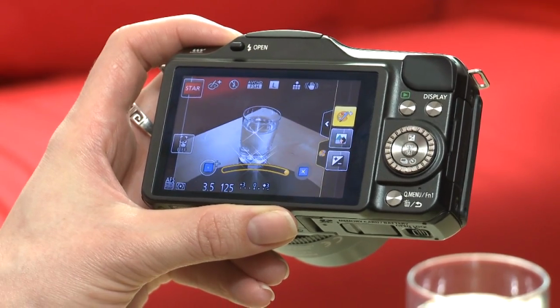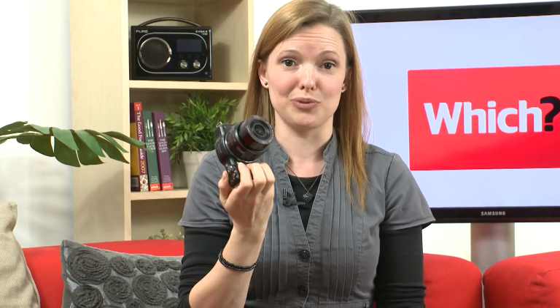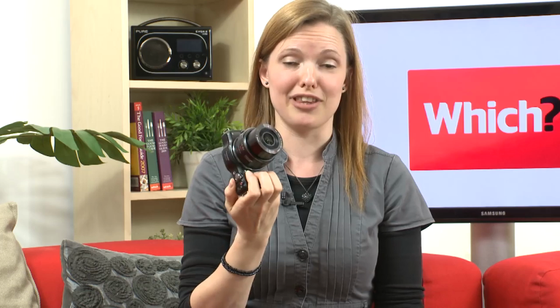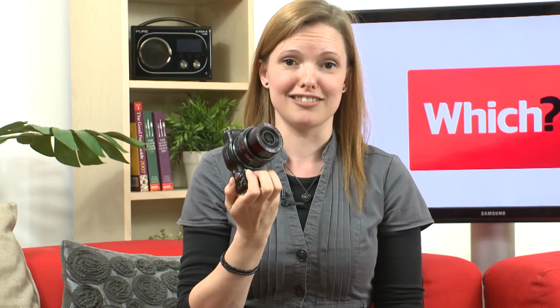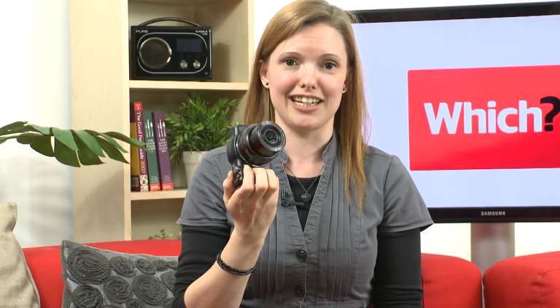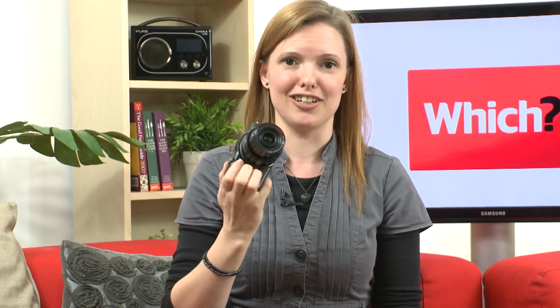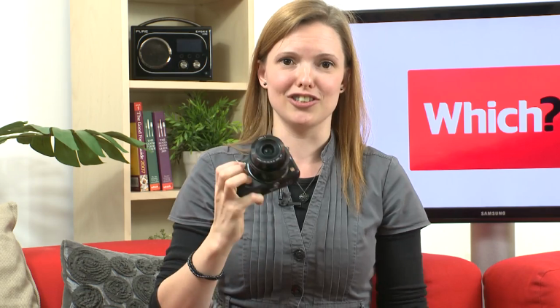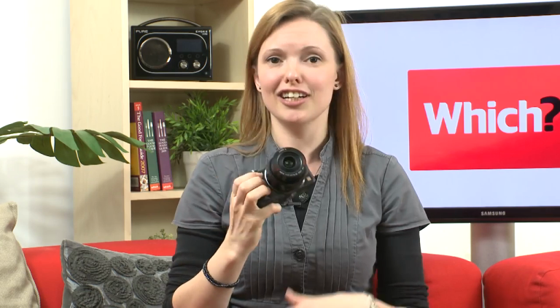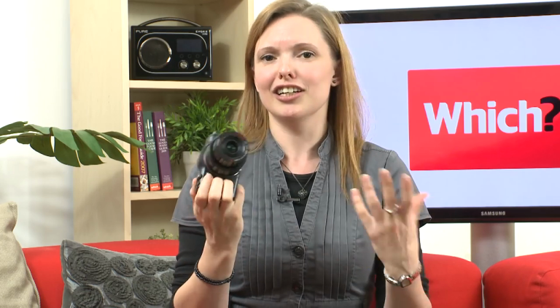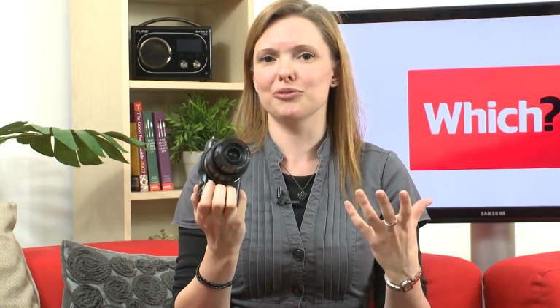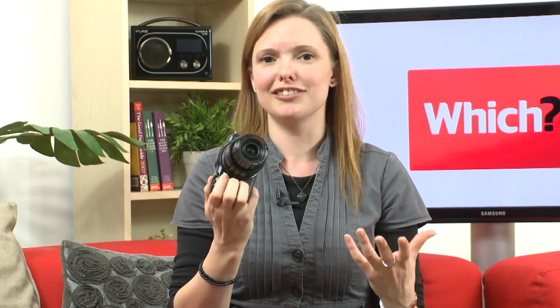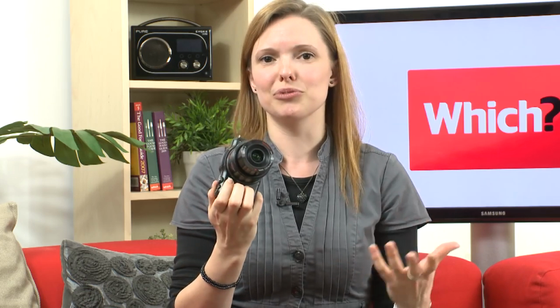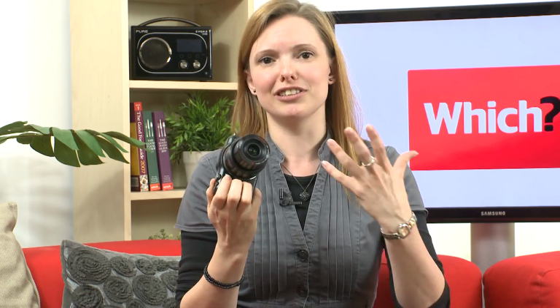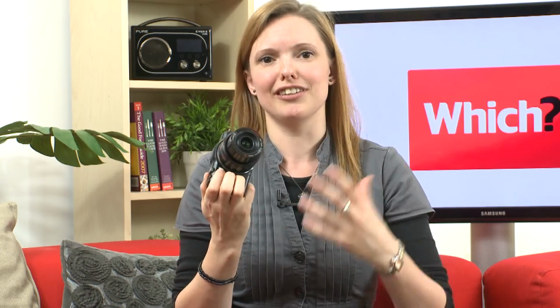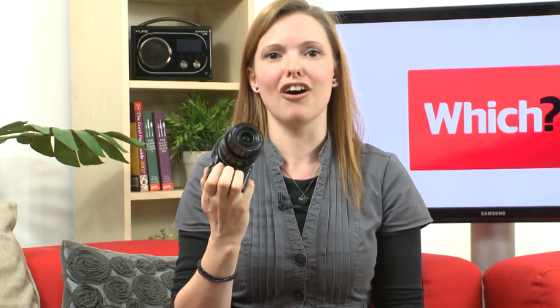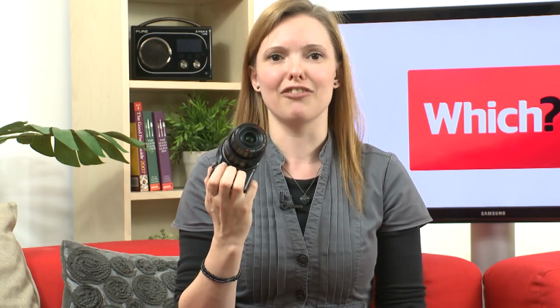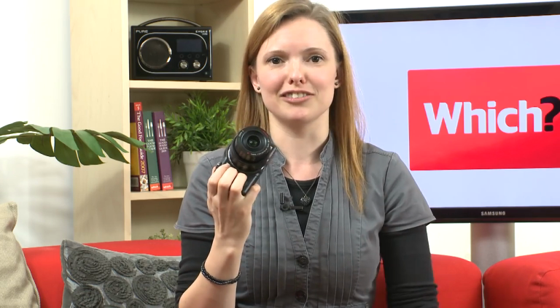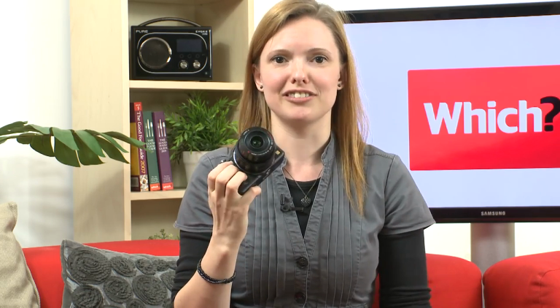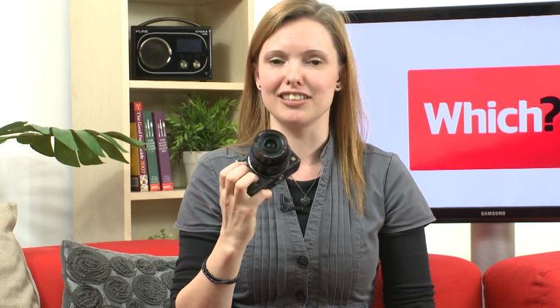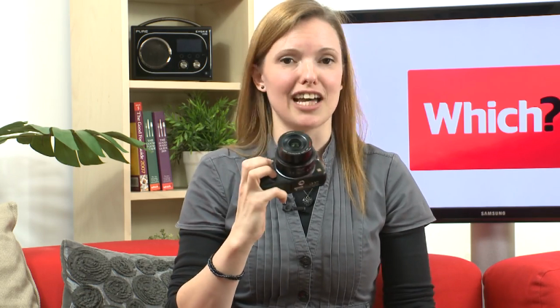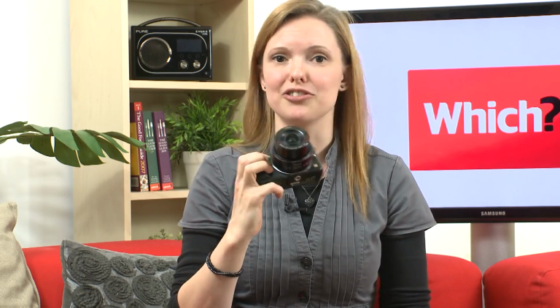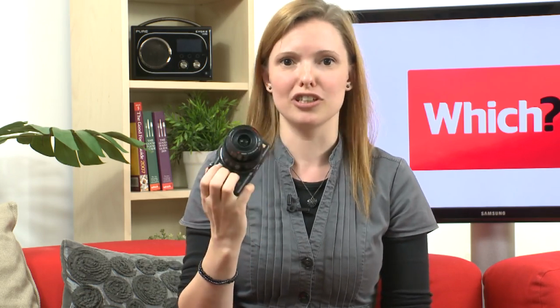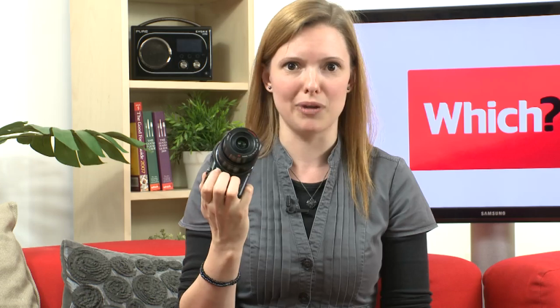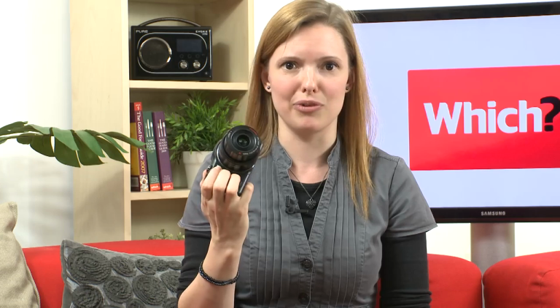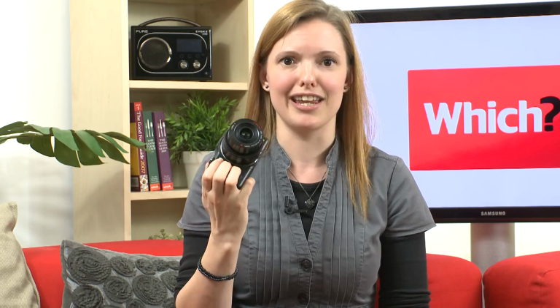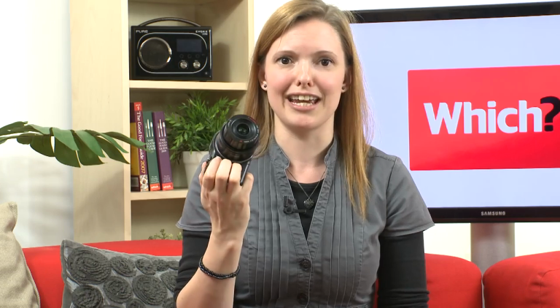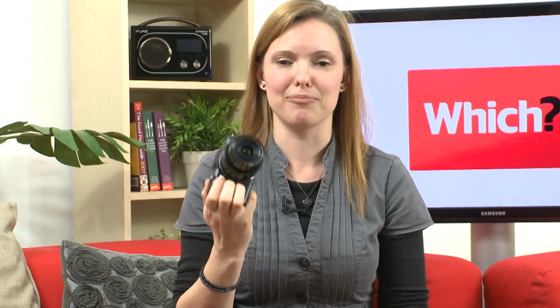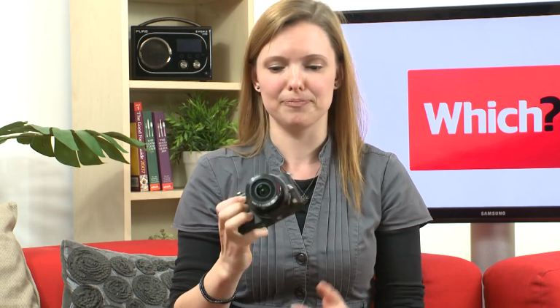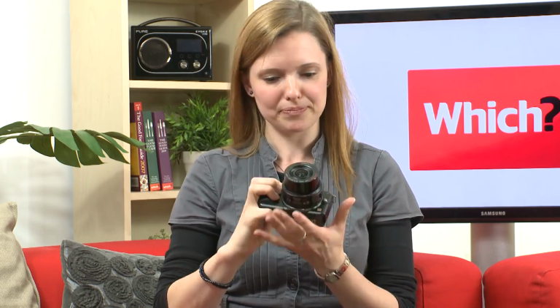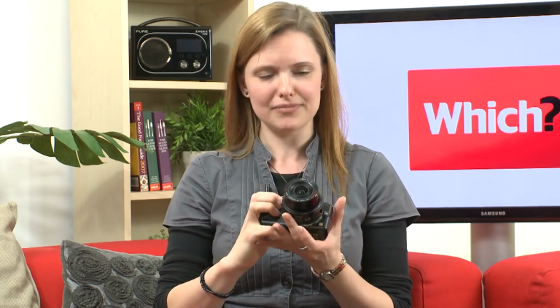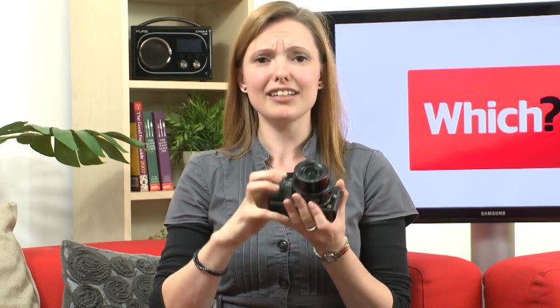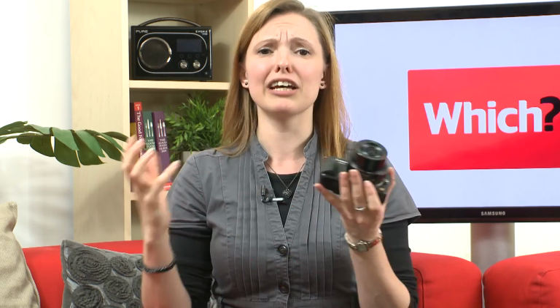The ISO range on this camera goes from 160 all the way up to 12,800. You'll see some noise in the higher ISO settings, as you'd expect with any camera.